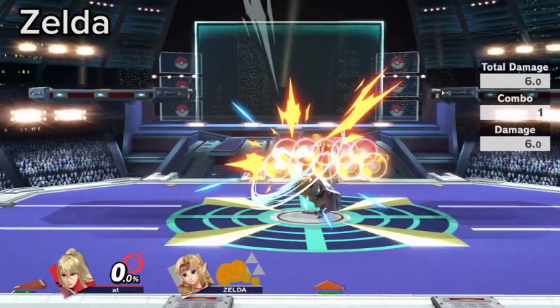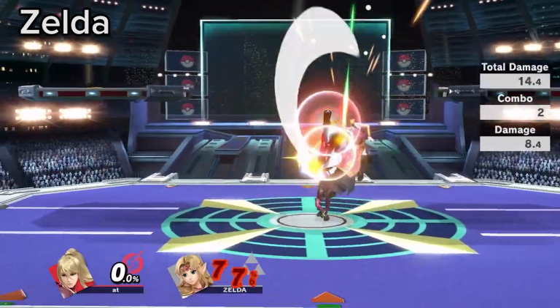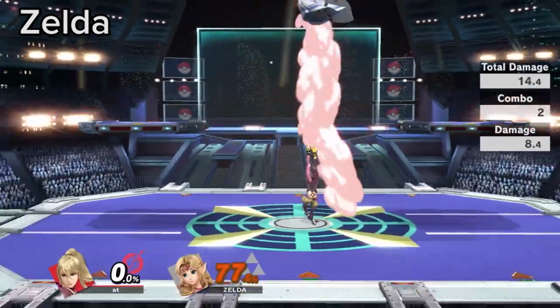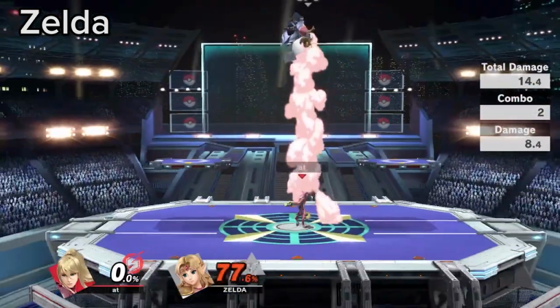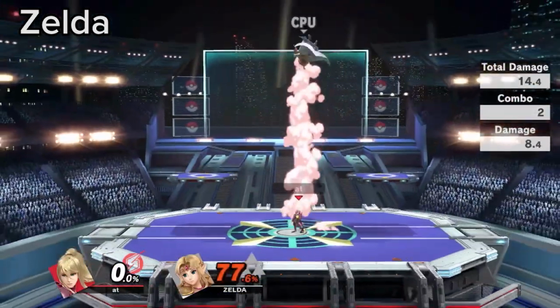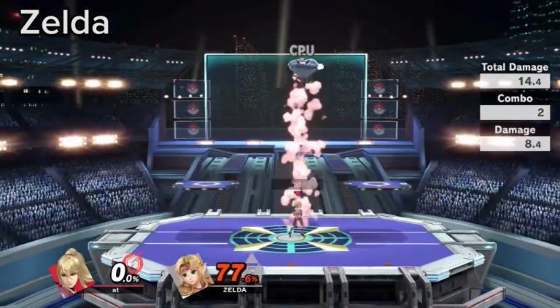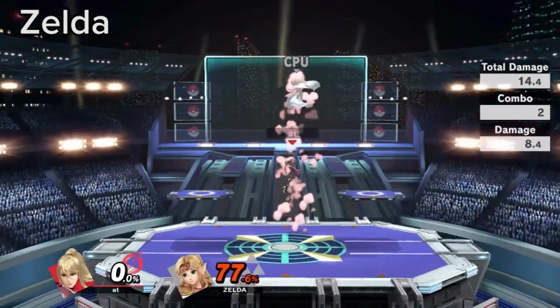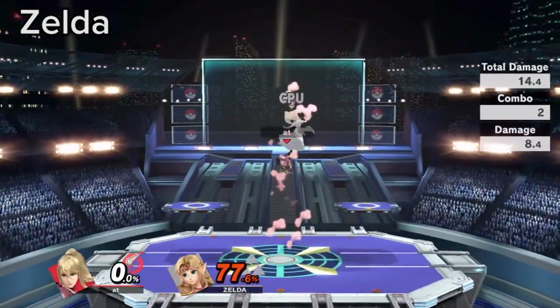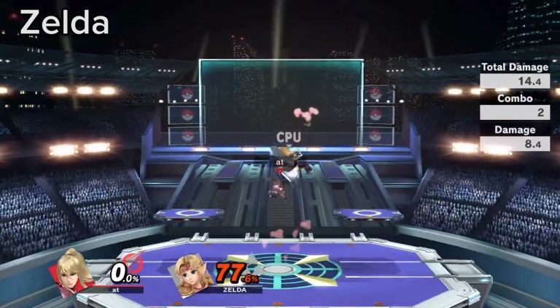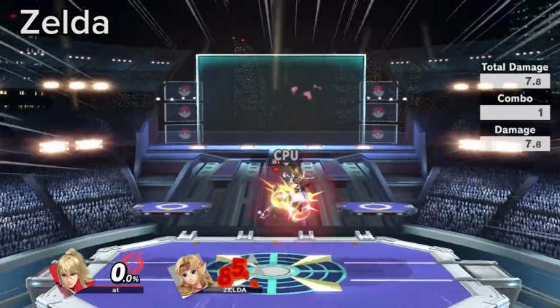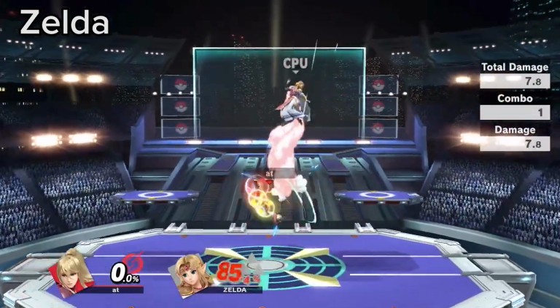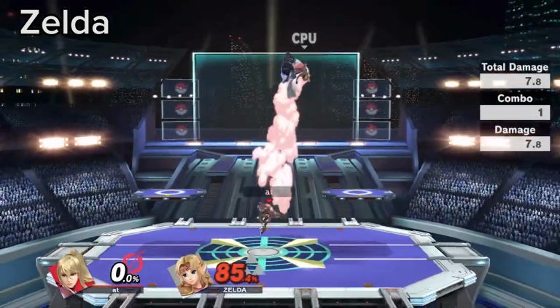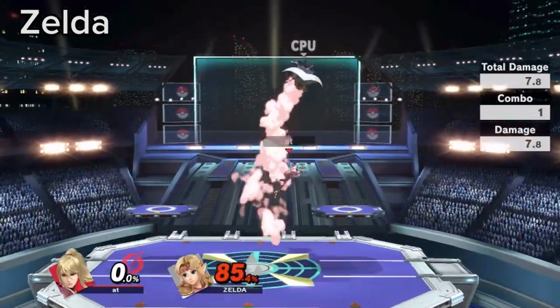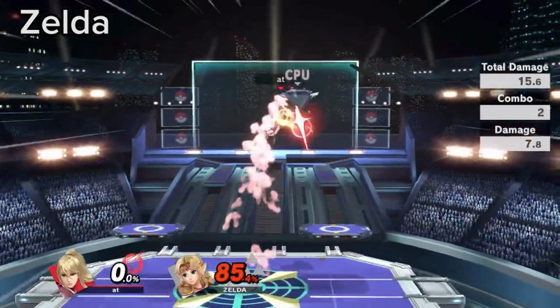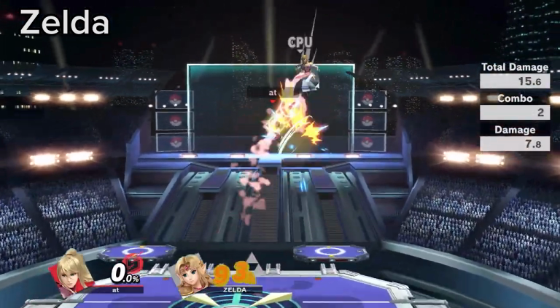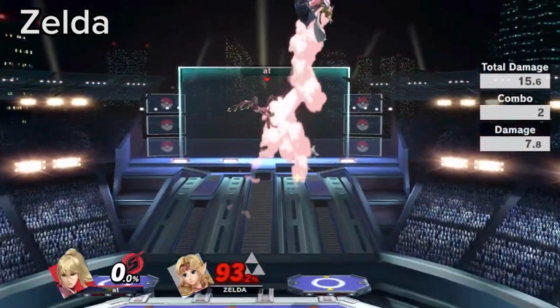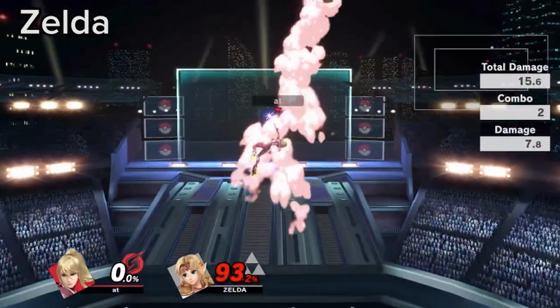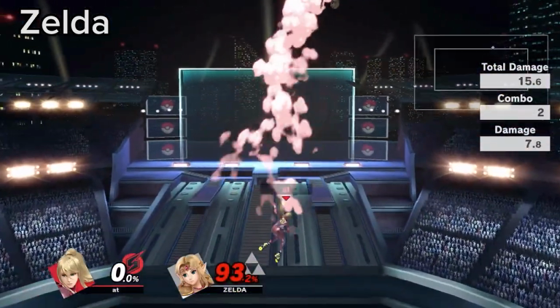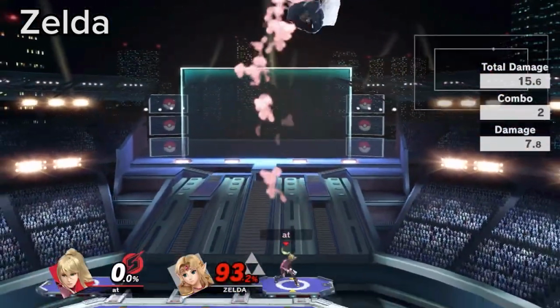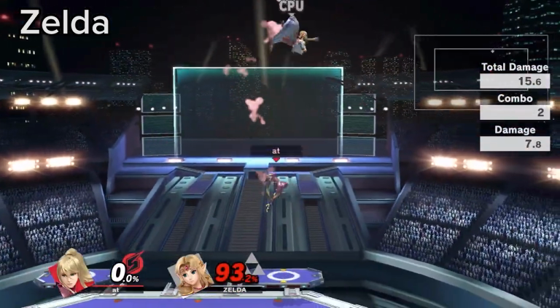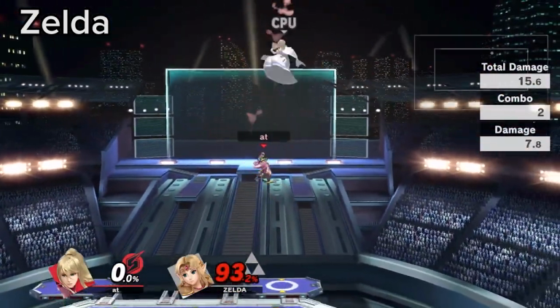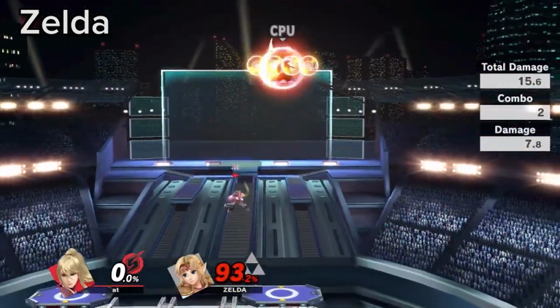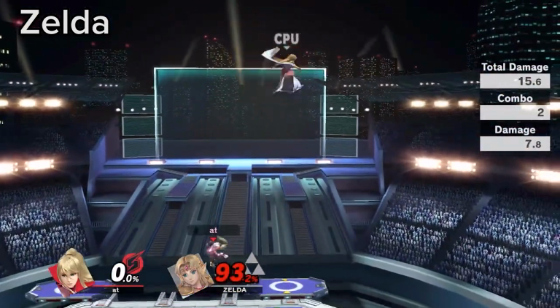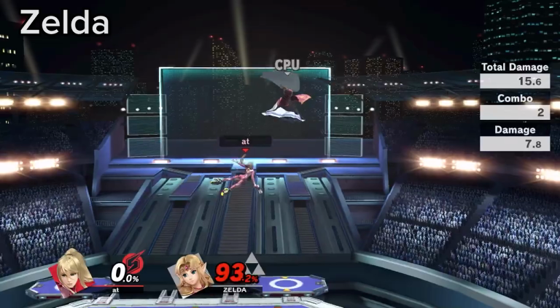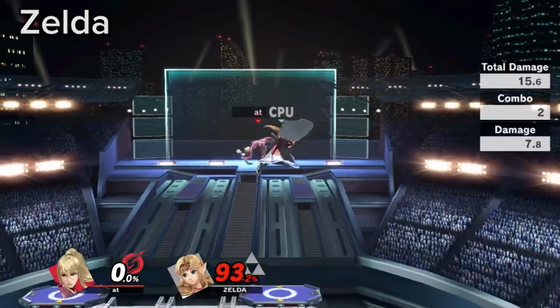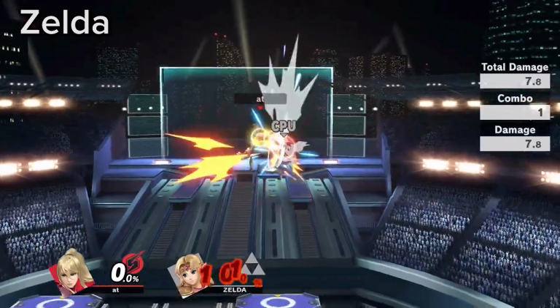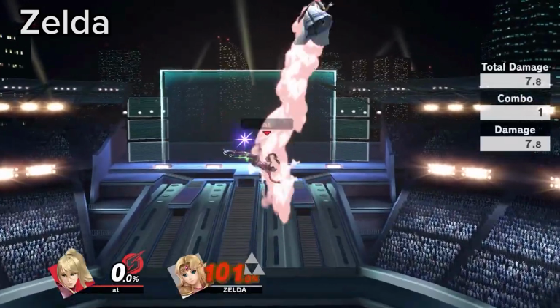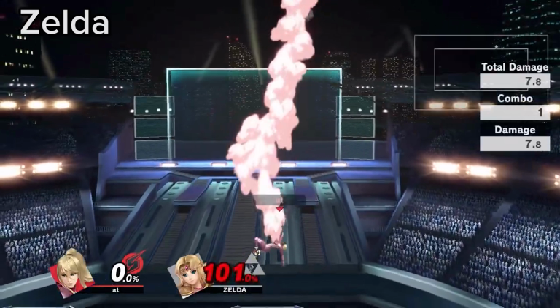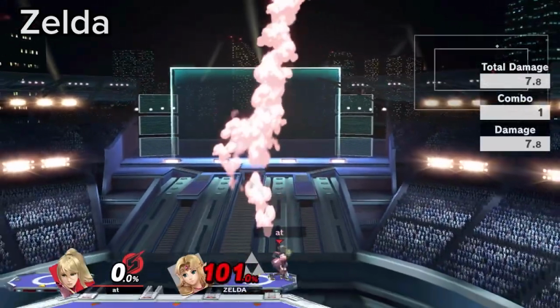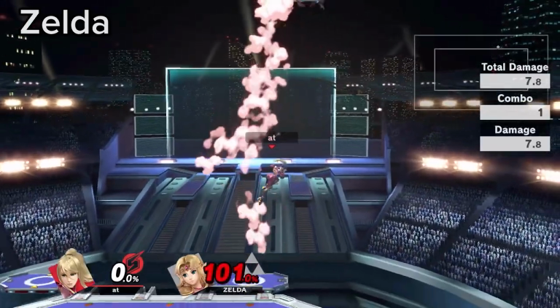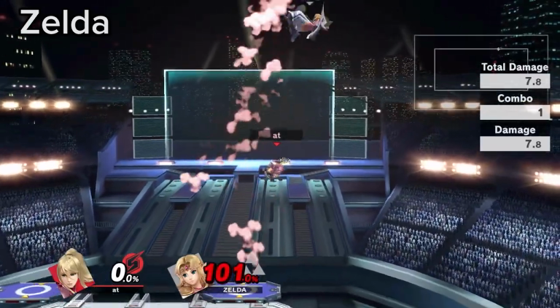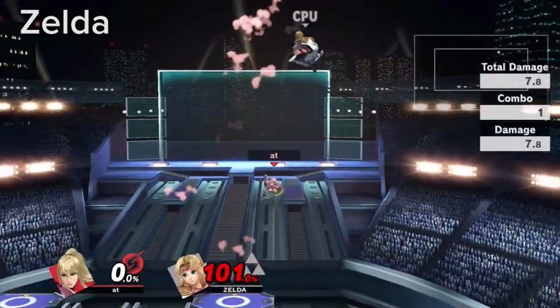Zelda is a floaty character with horrible options for landing. Use this while juggling and respect the neutral B.